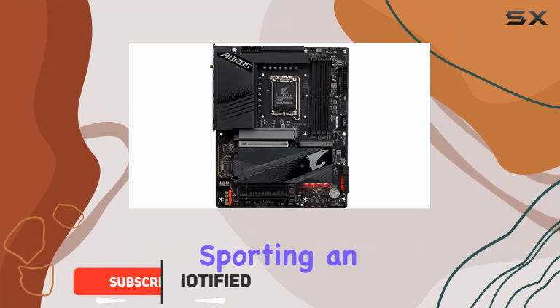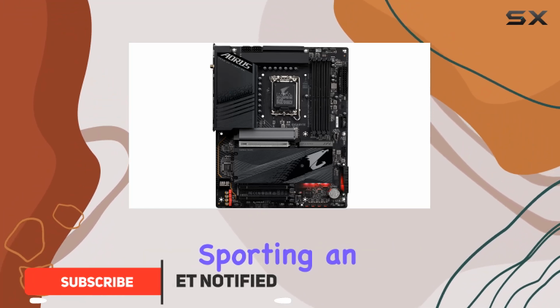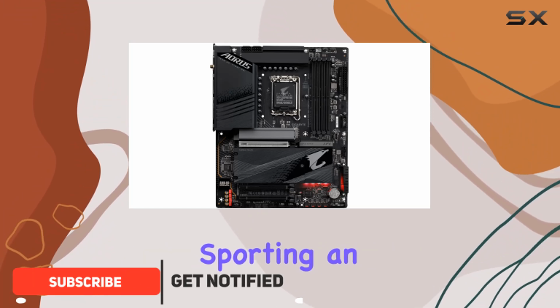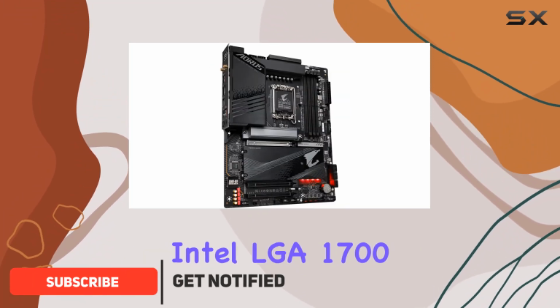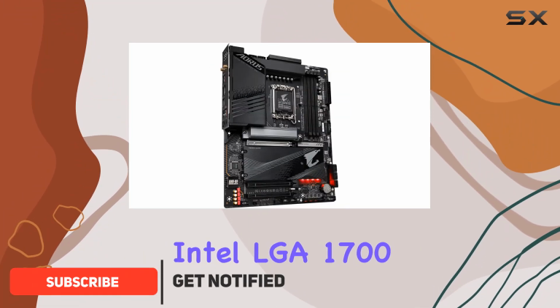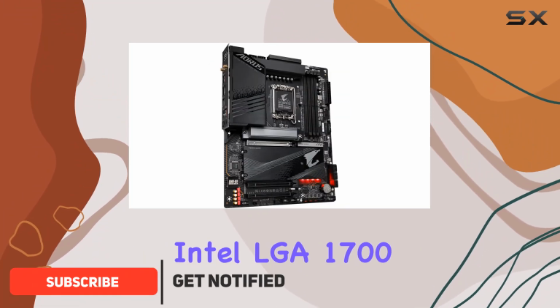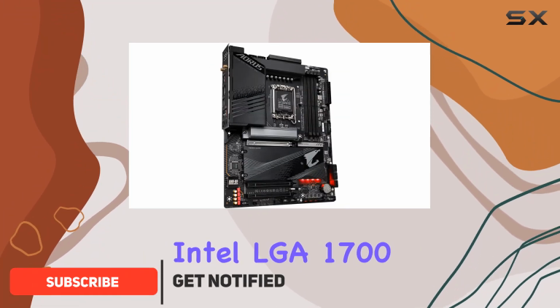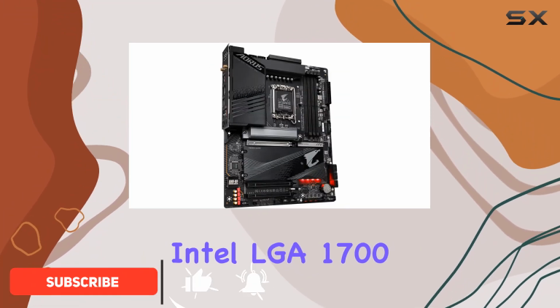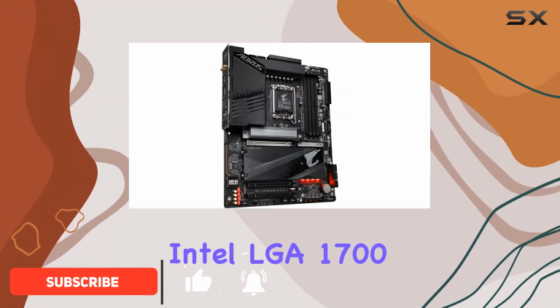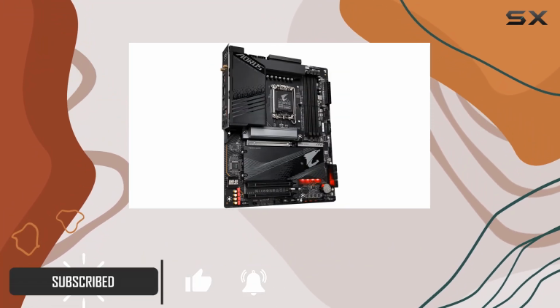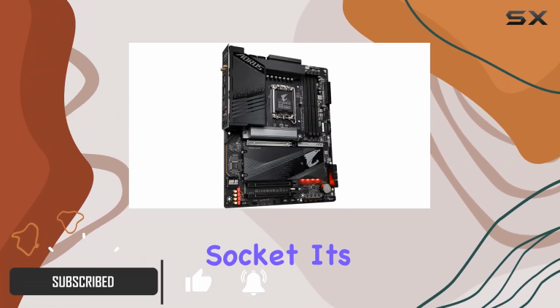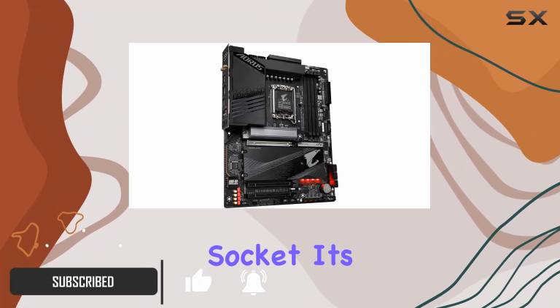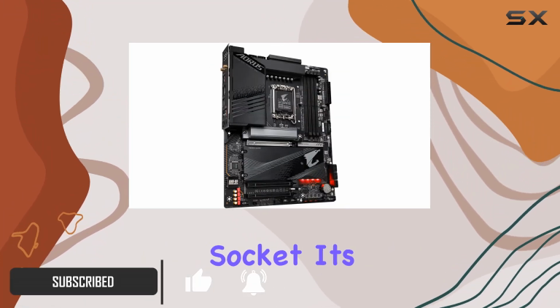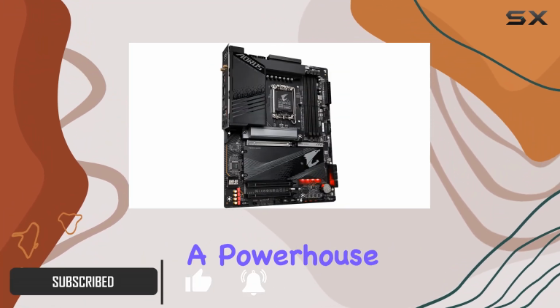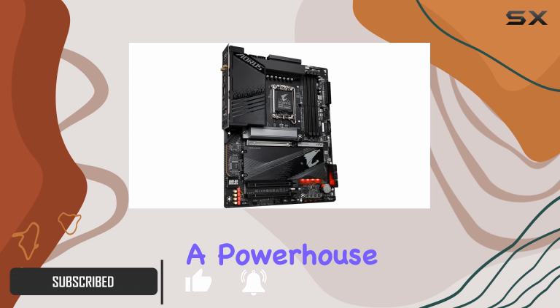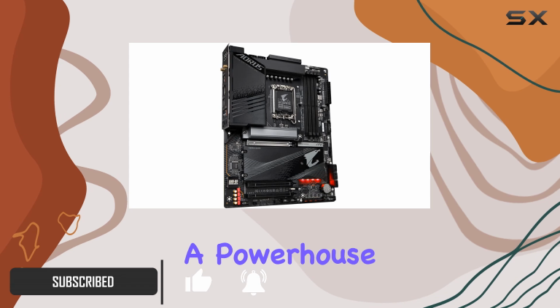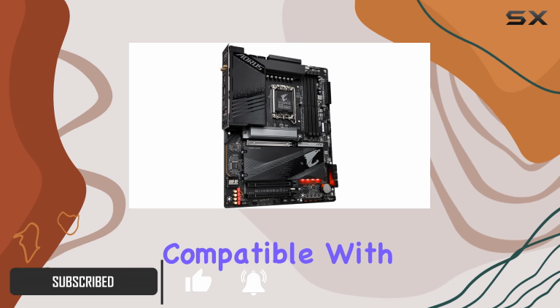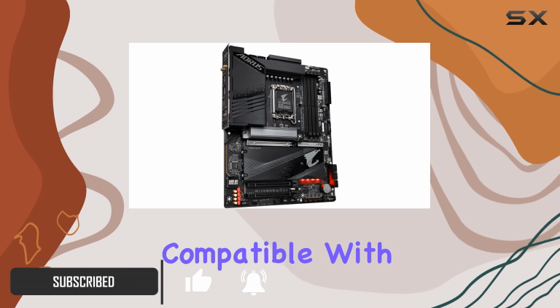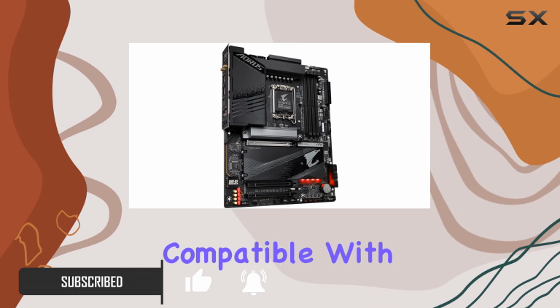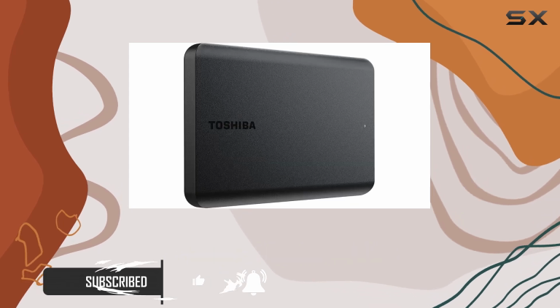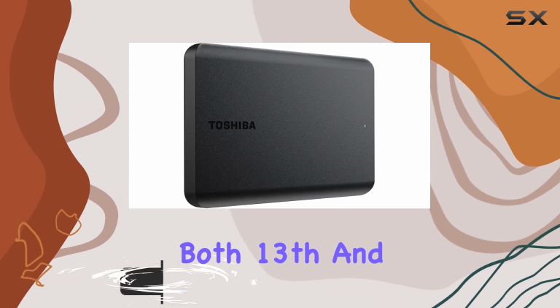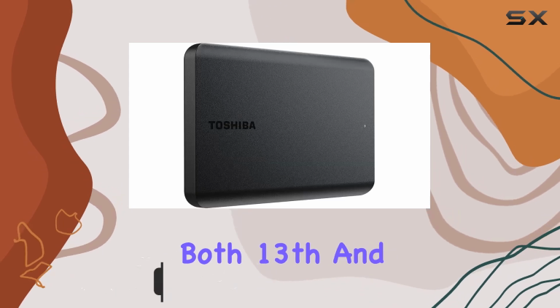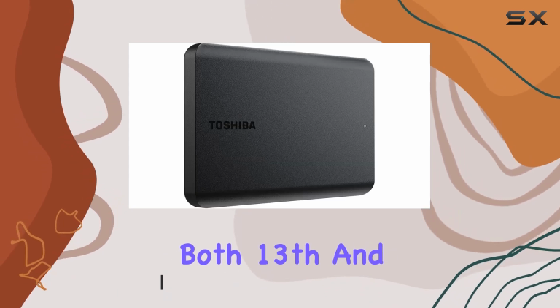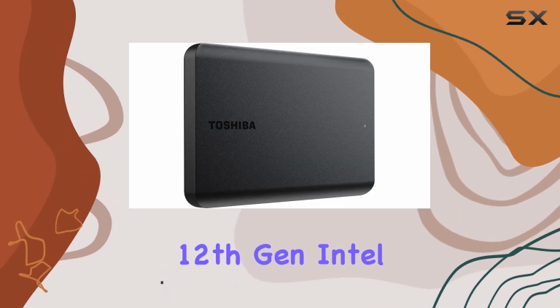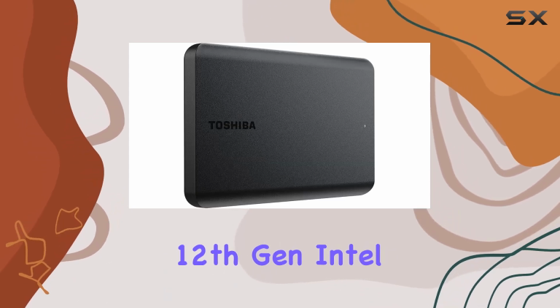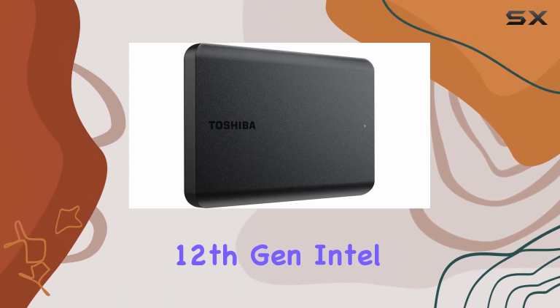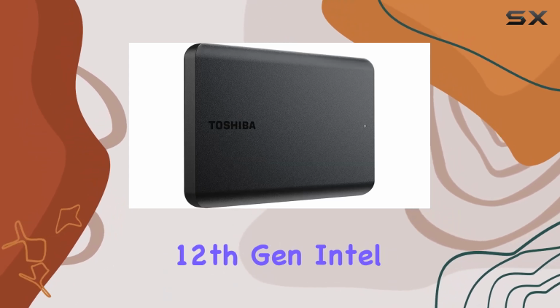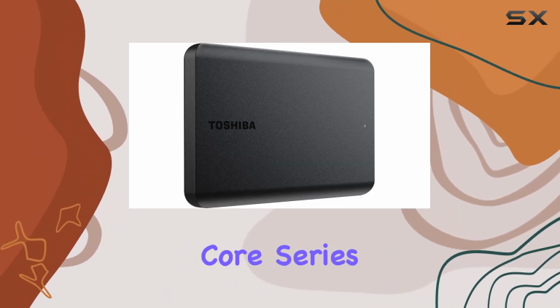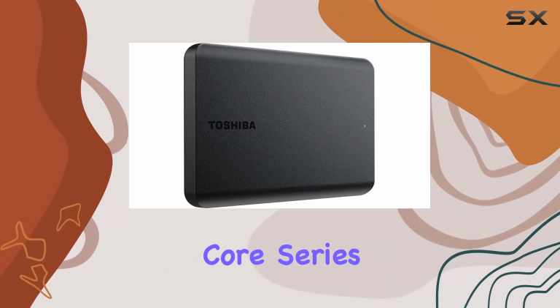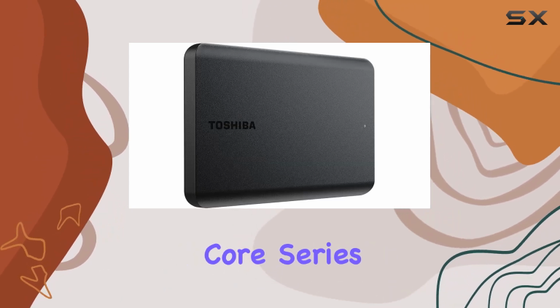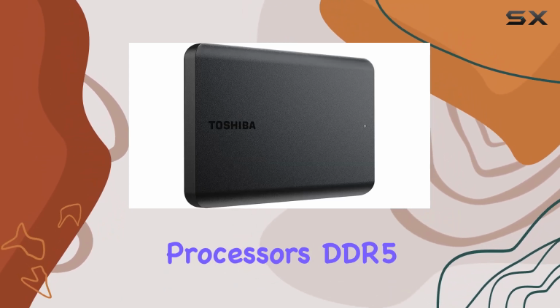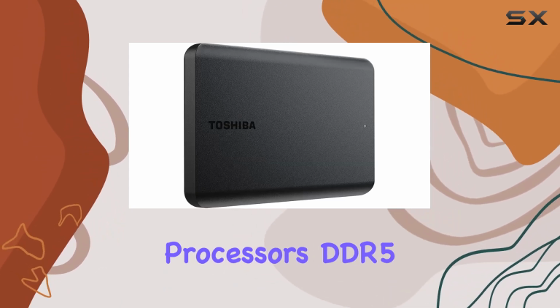Sporting an Intel LGA1700 socket, it's a powerhouse, compatible with both 13th and 12th Intel Core Series processors.